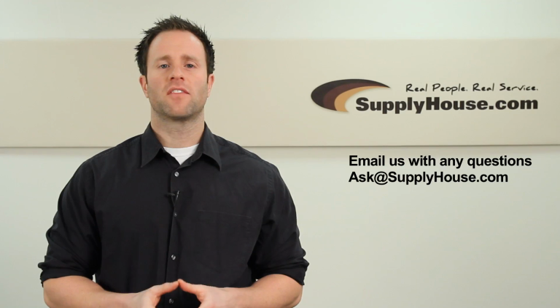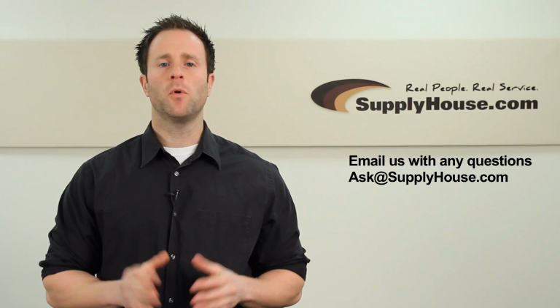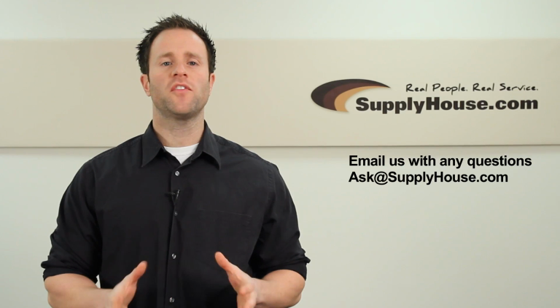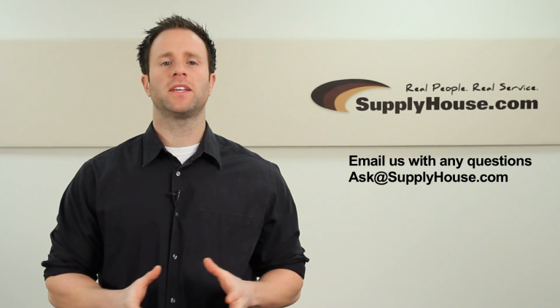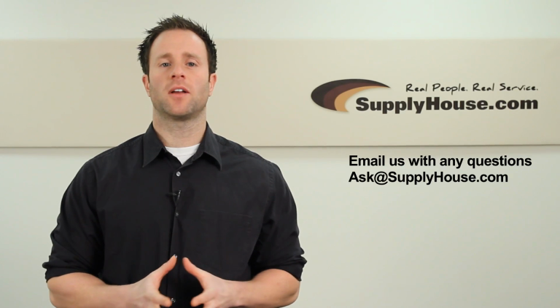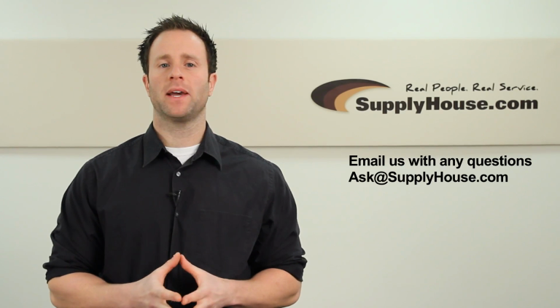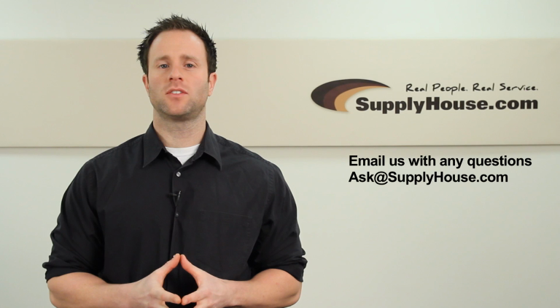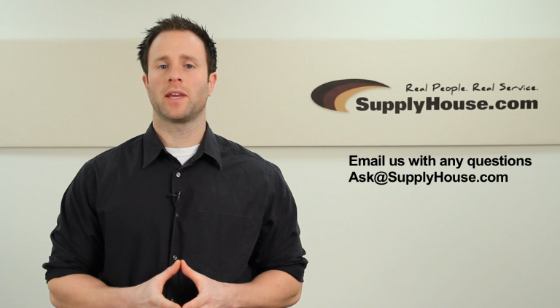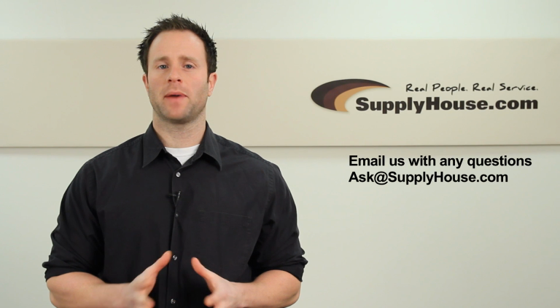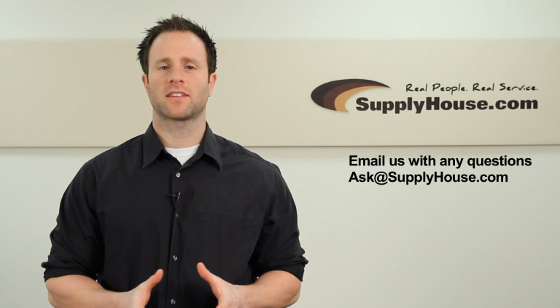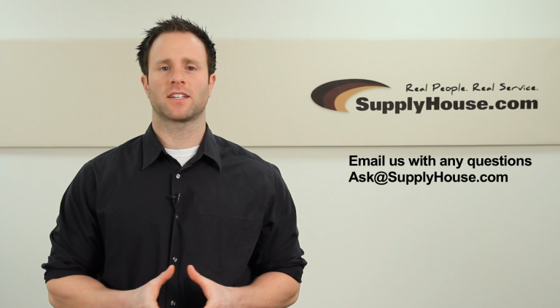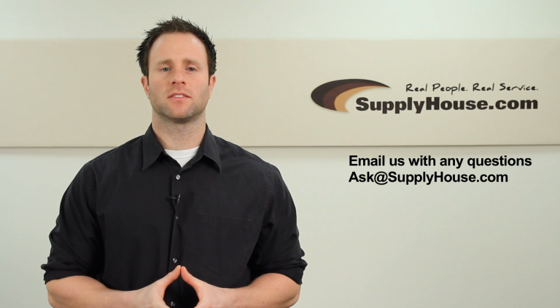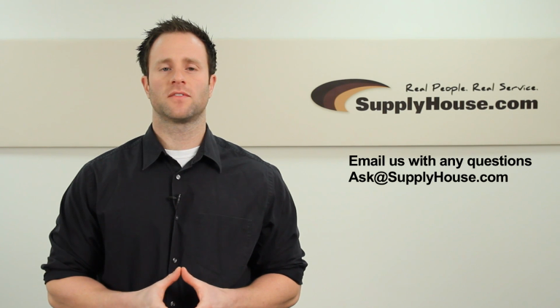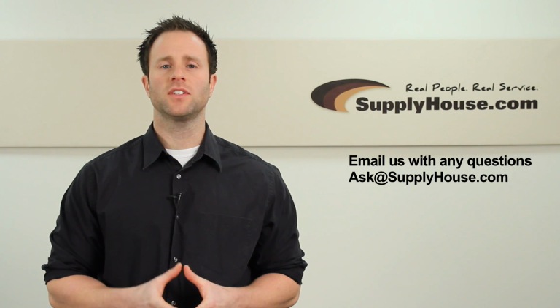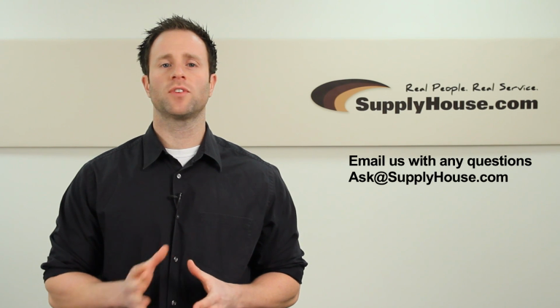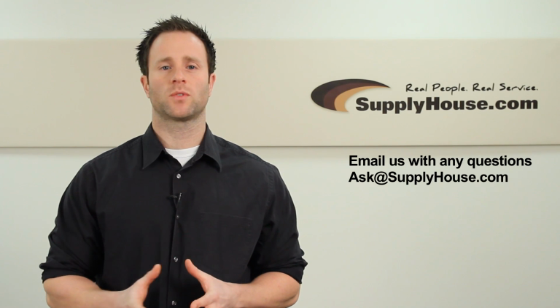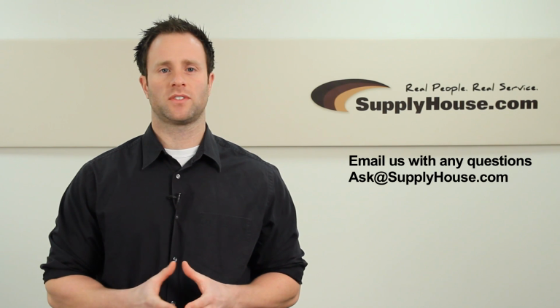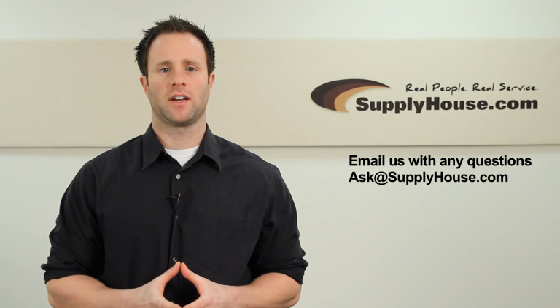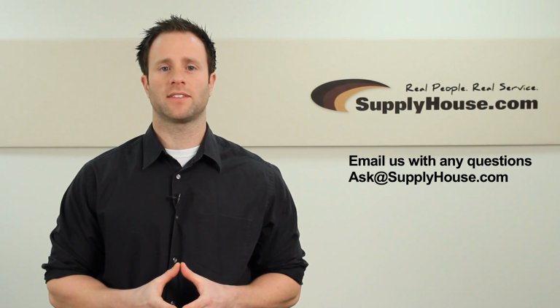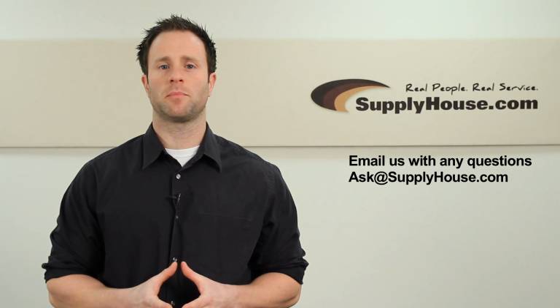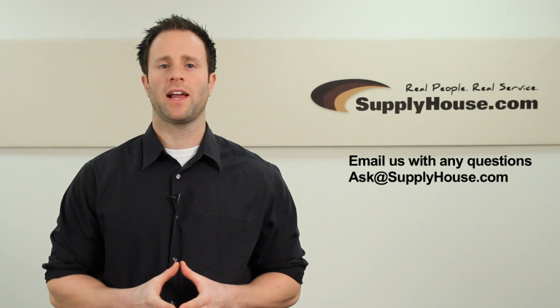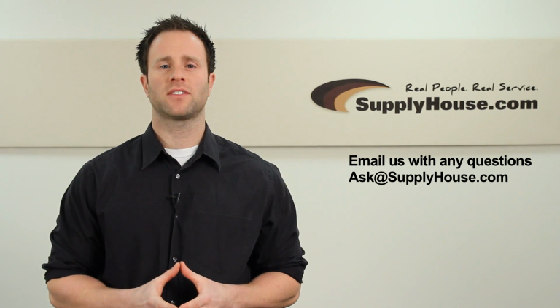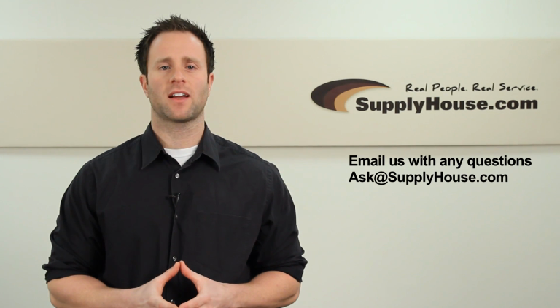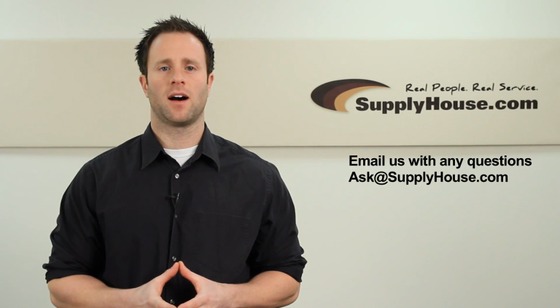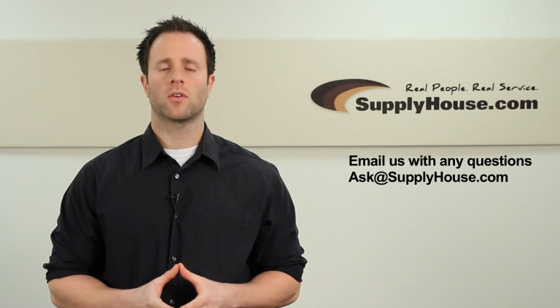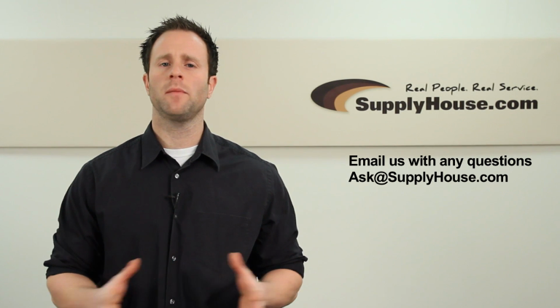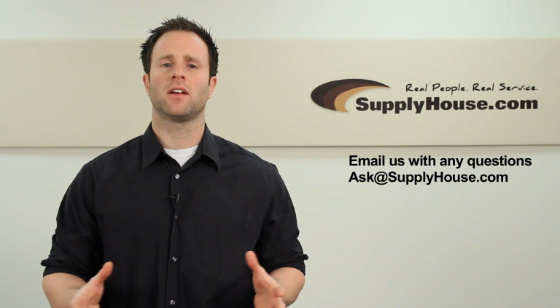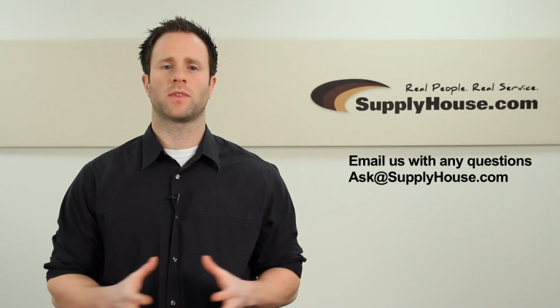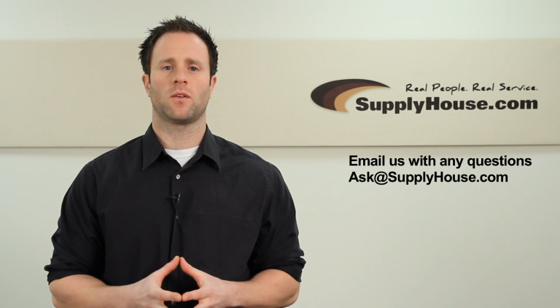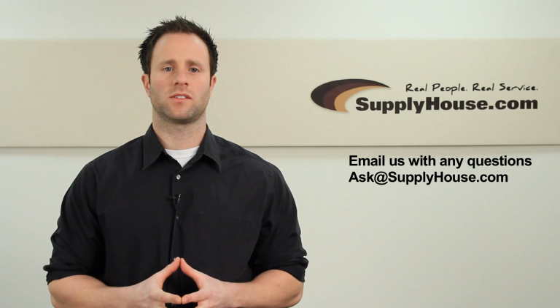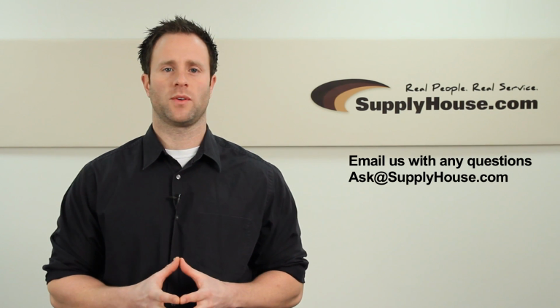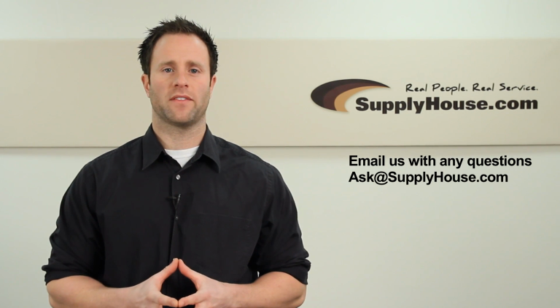For more information on PEX tubing and PEX connections, visit the resource center at SupplyHouse.com or email us with any questions you have.